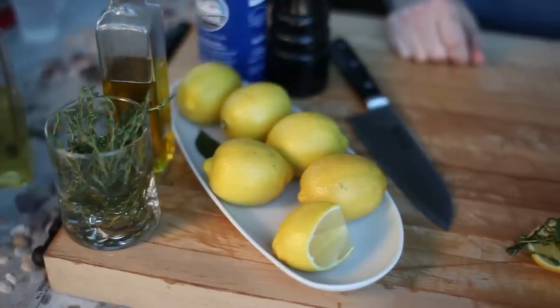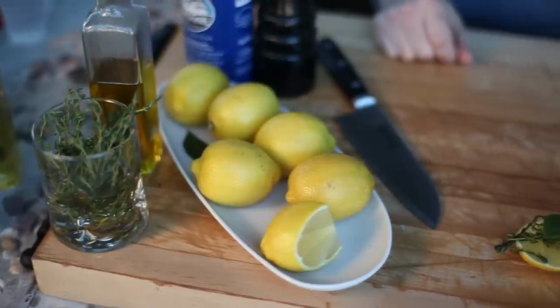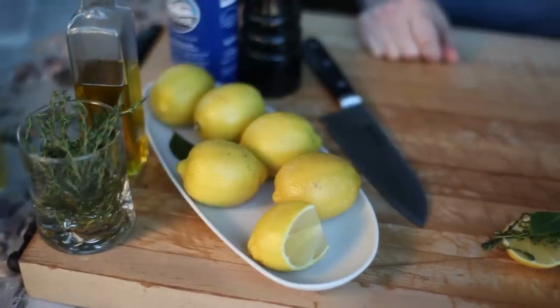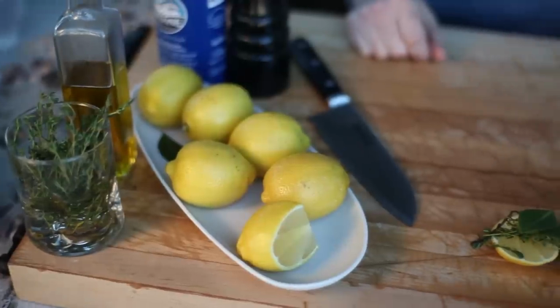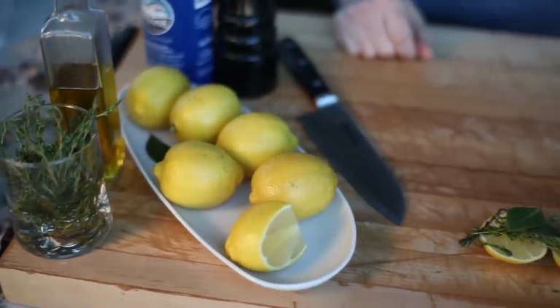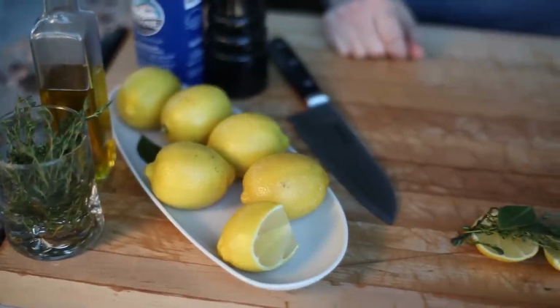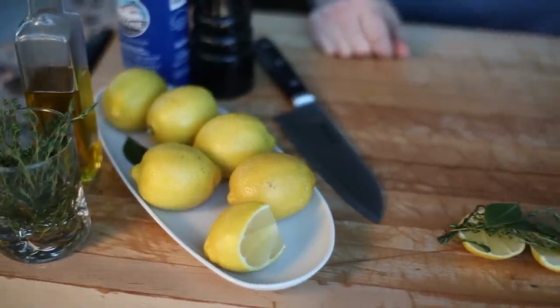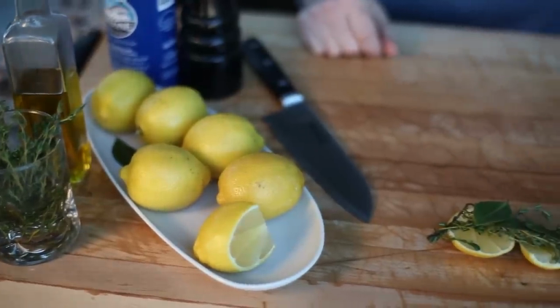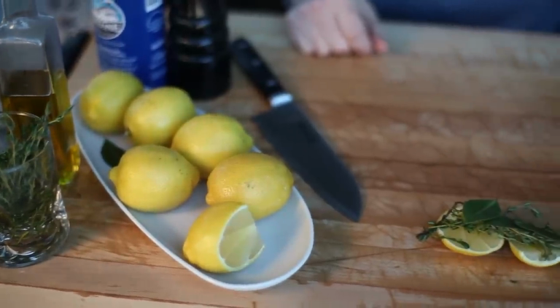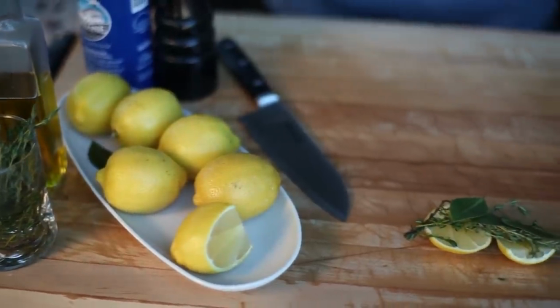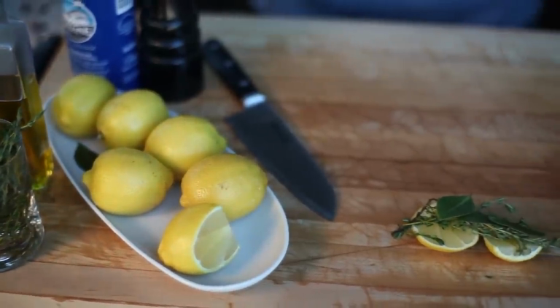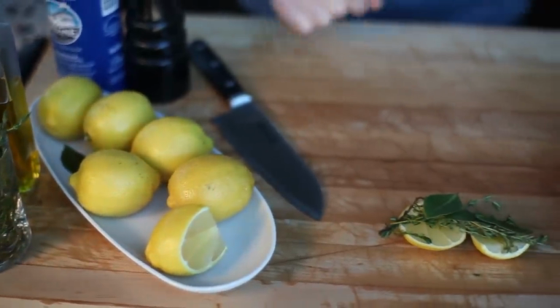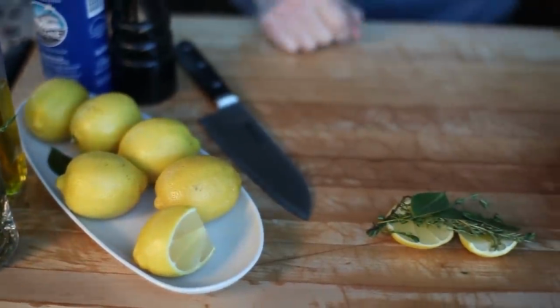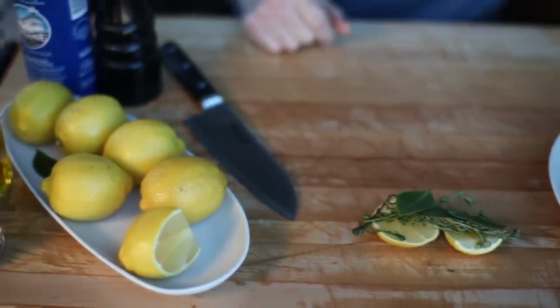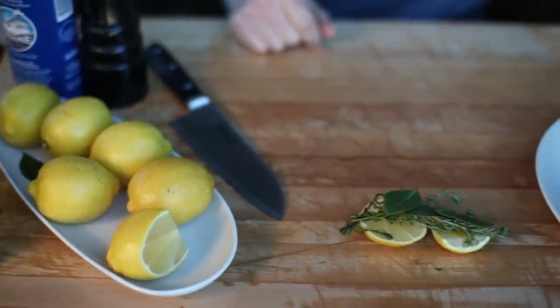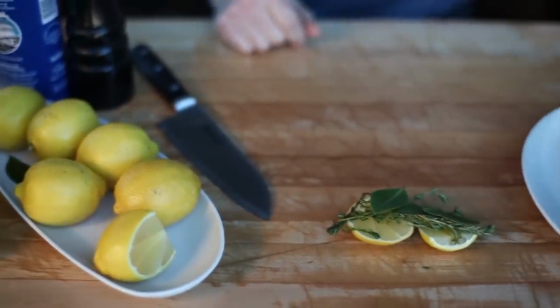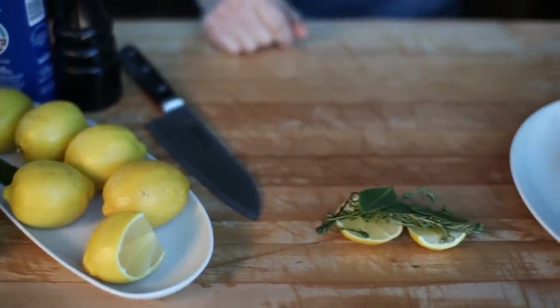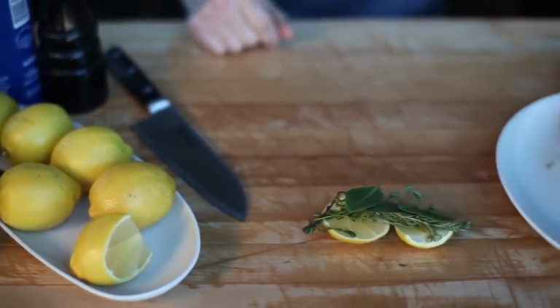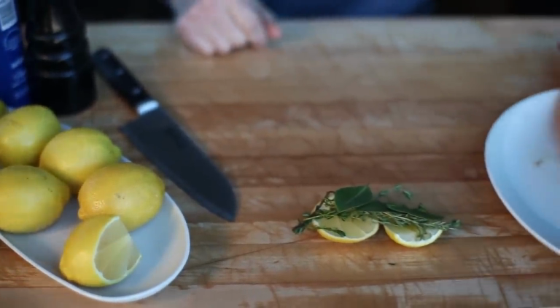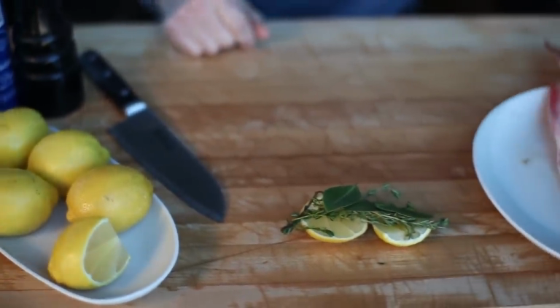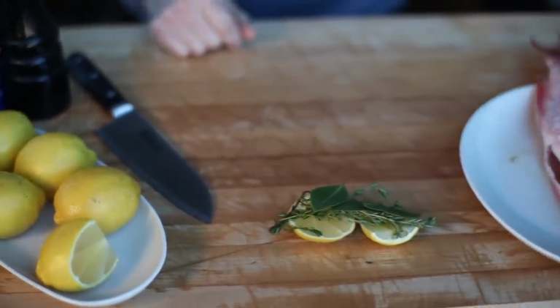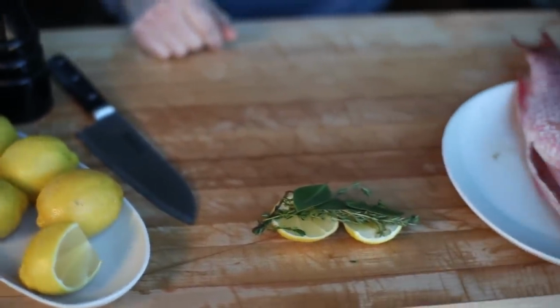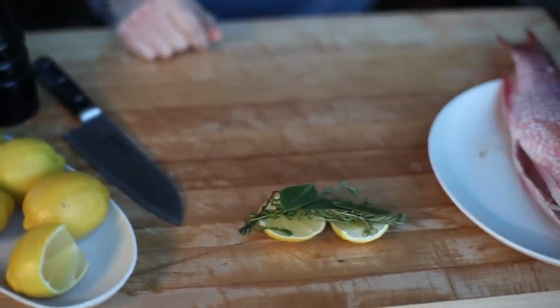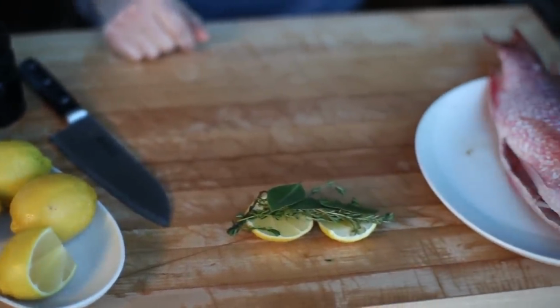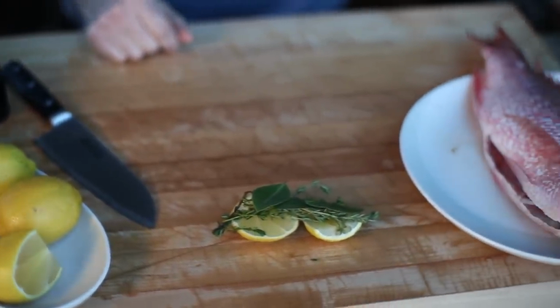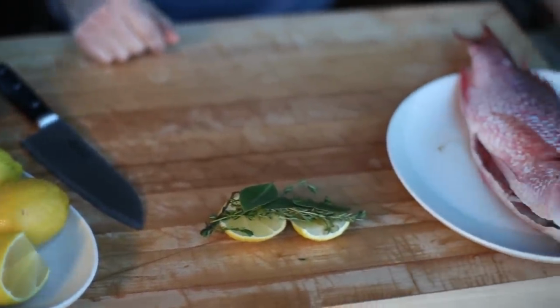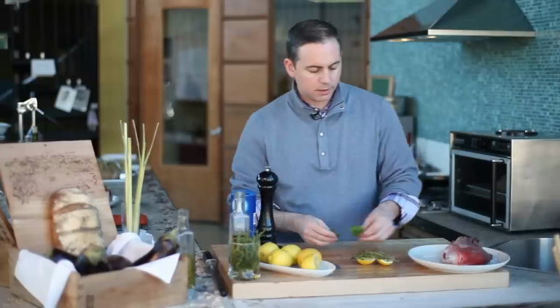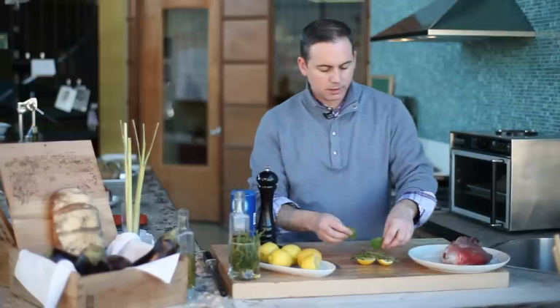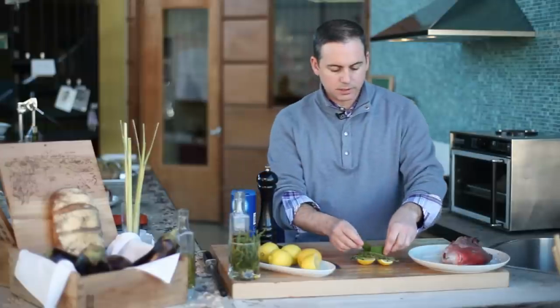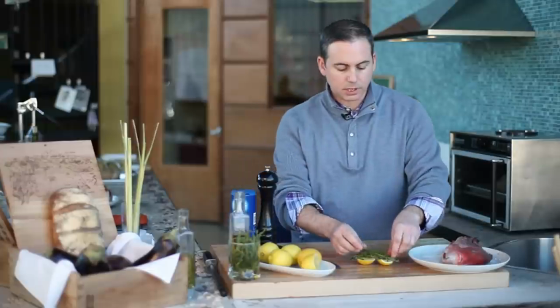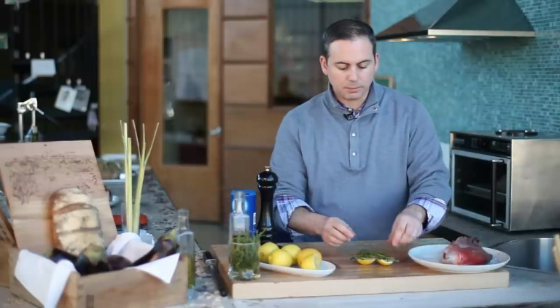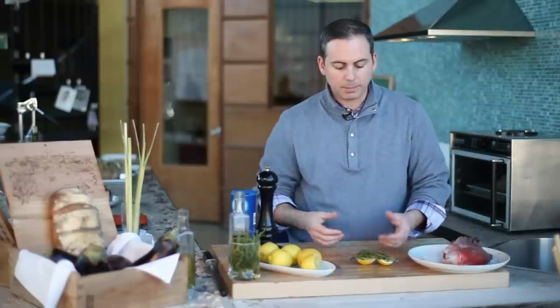In this instance we're going to use some thyme, some lemon, some bay leaf, salt and pepper.